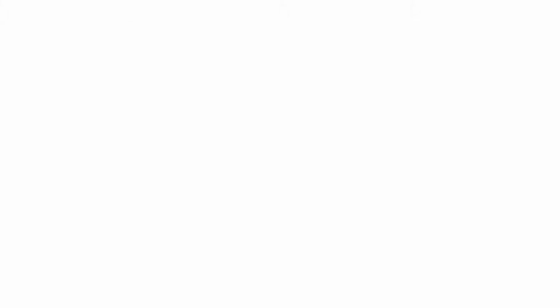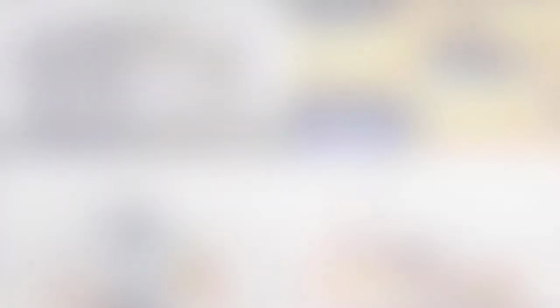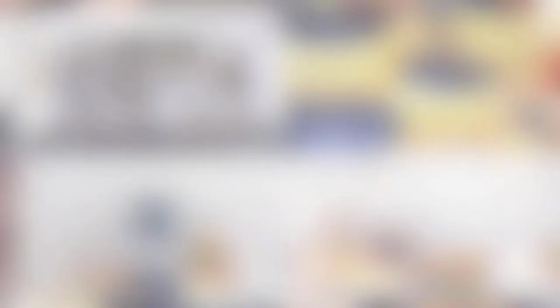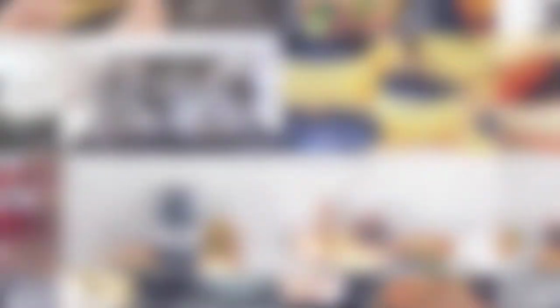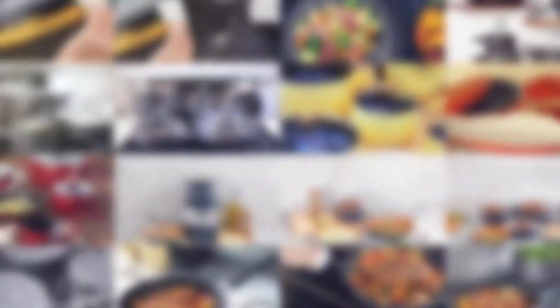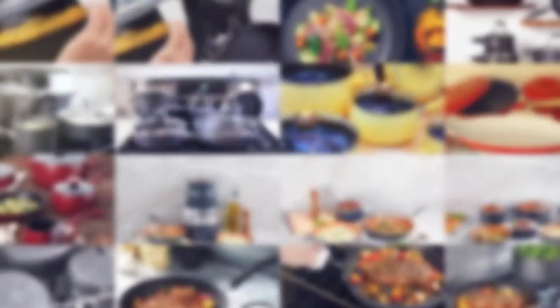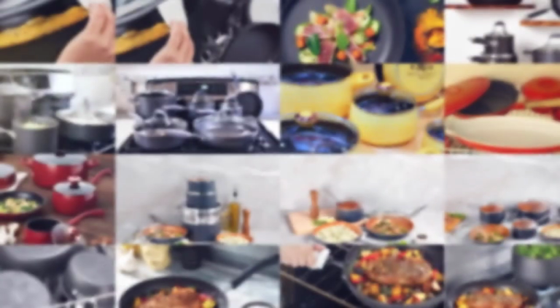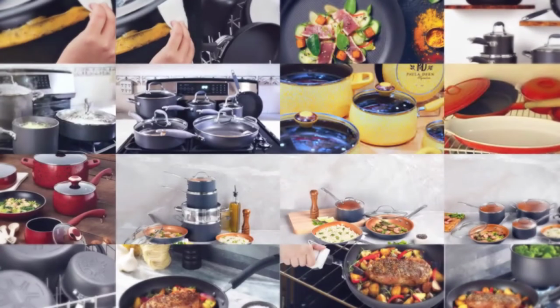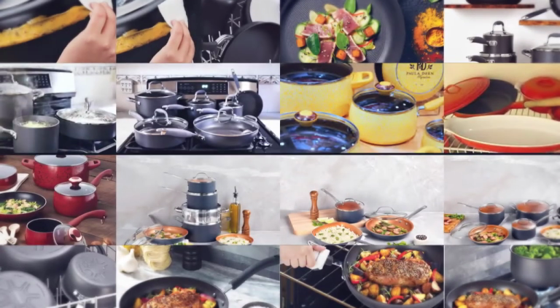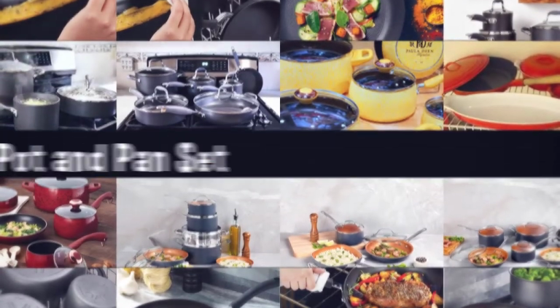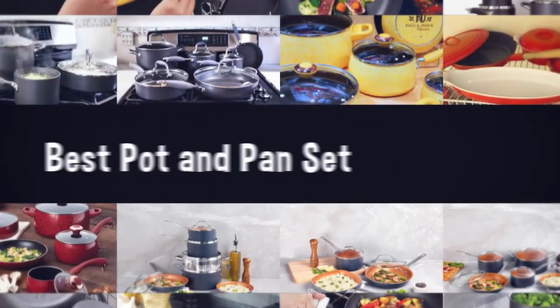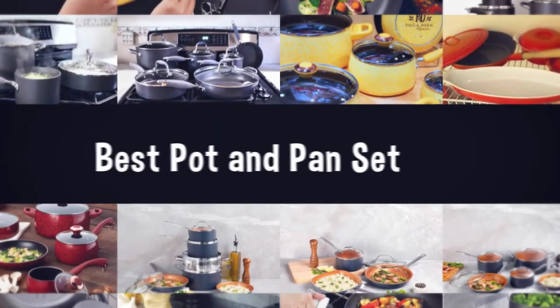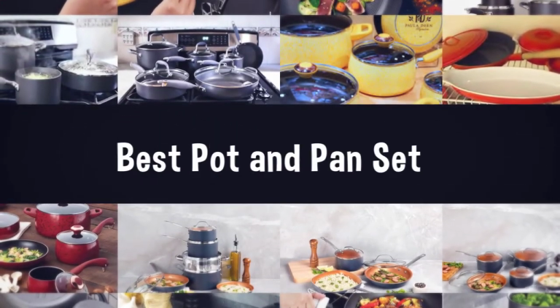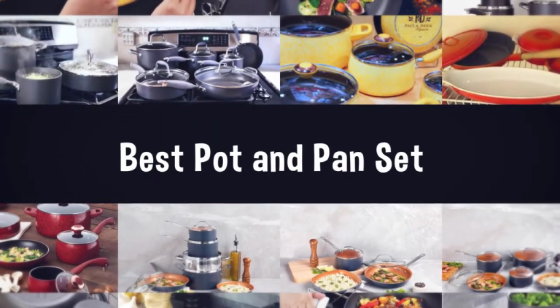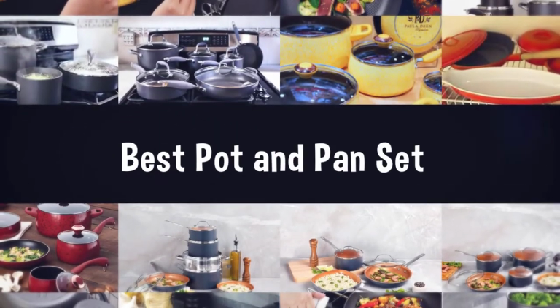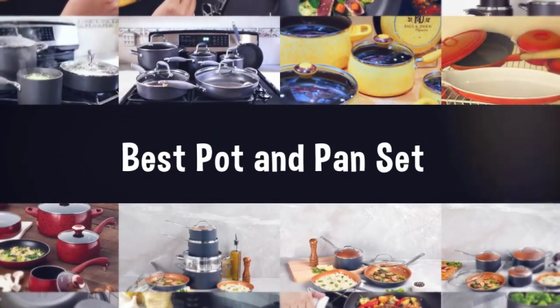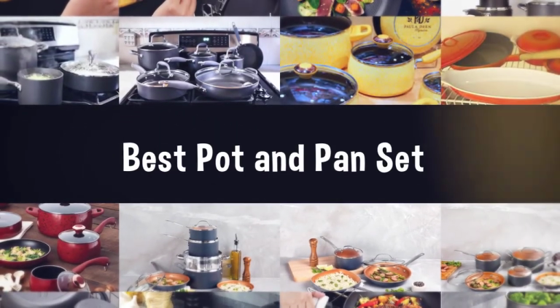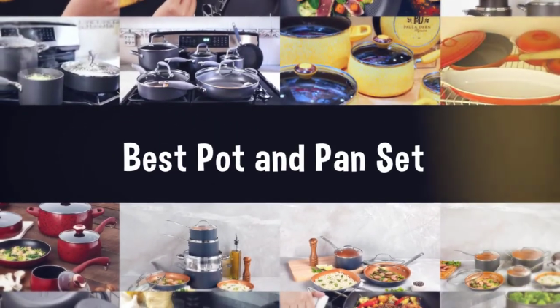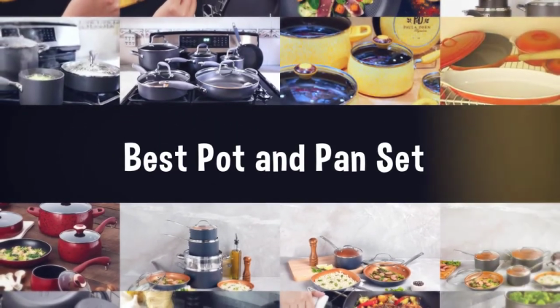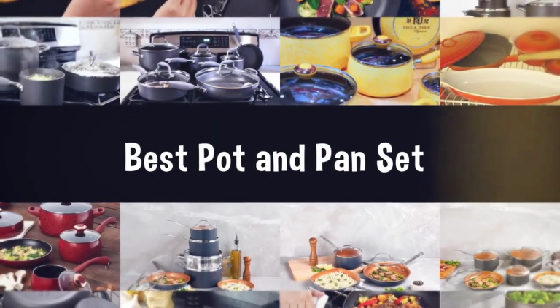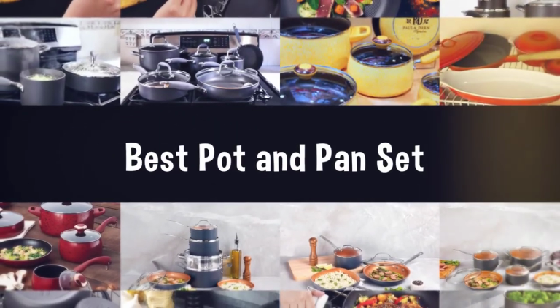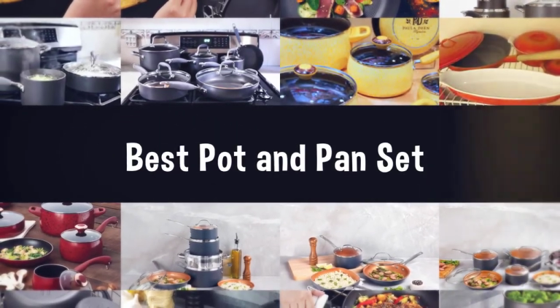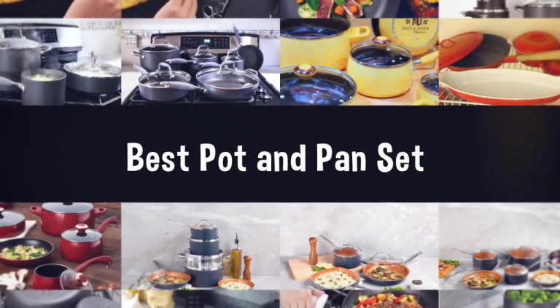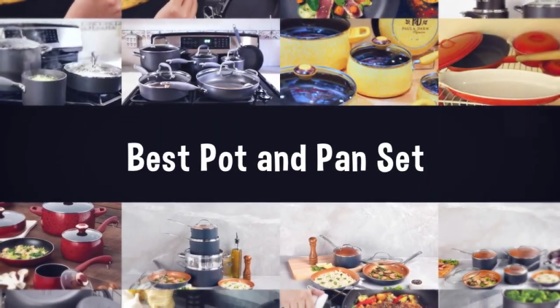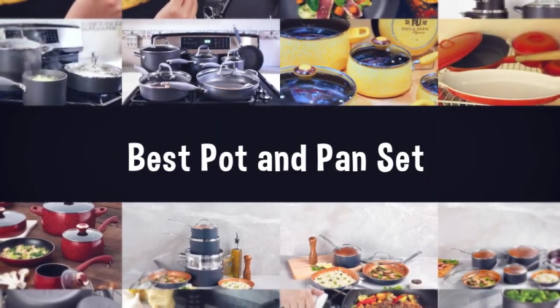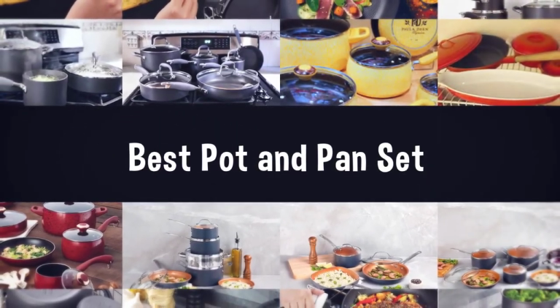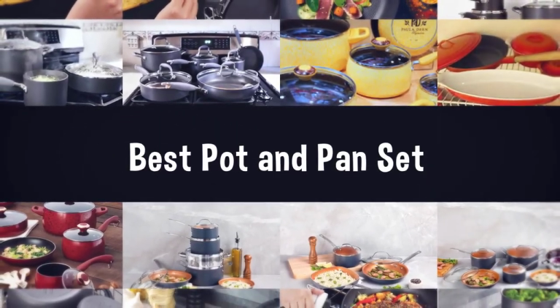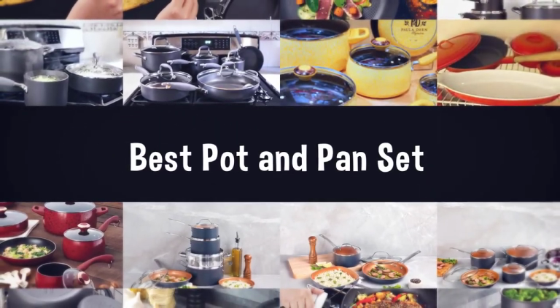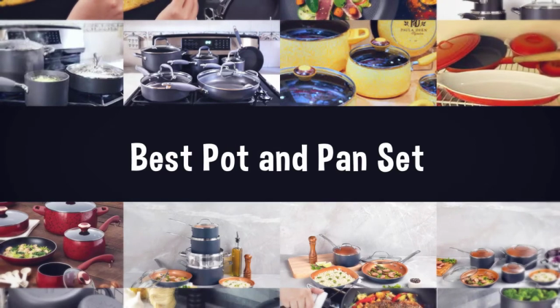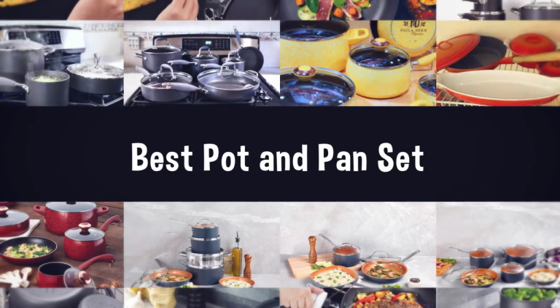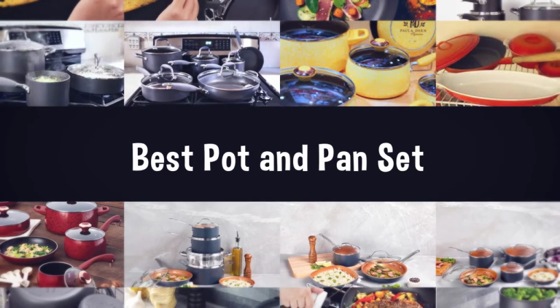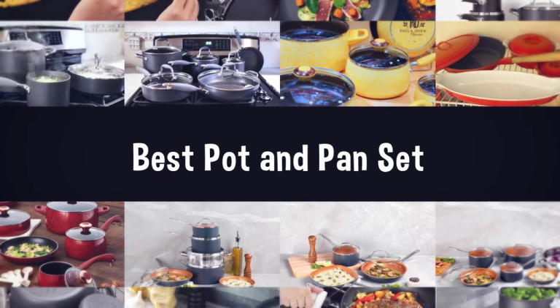If you are looking for the best pot and pan set, here is a collection you have got to see. Let's get started.